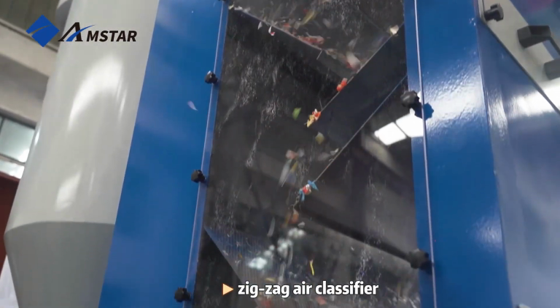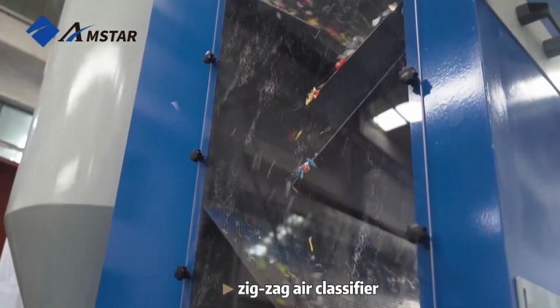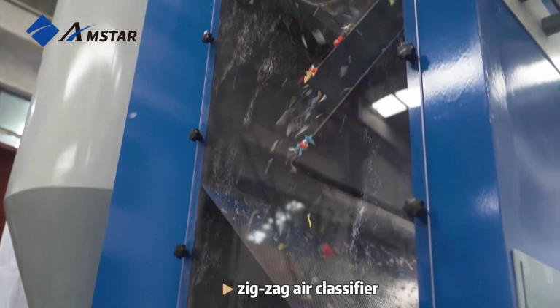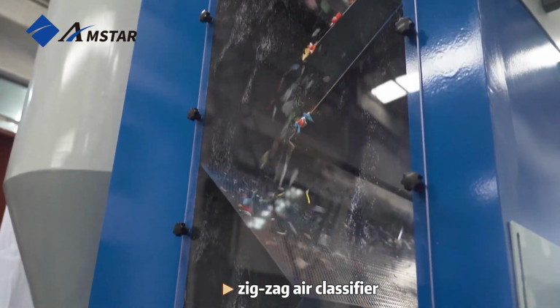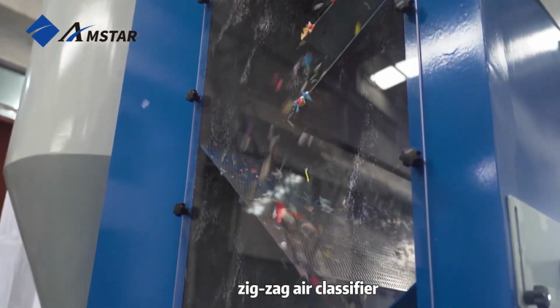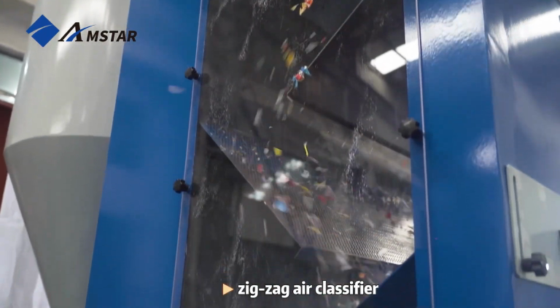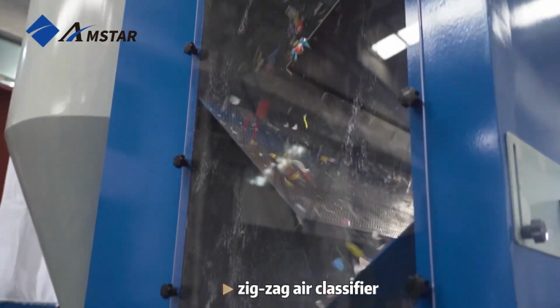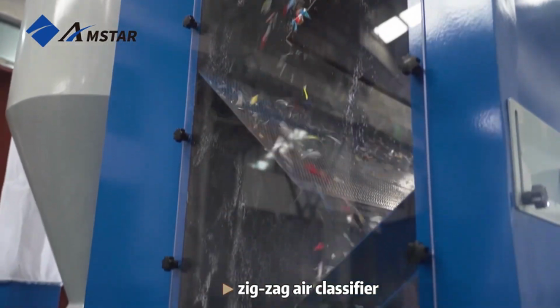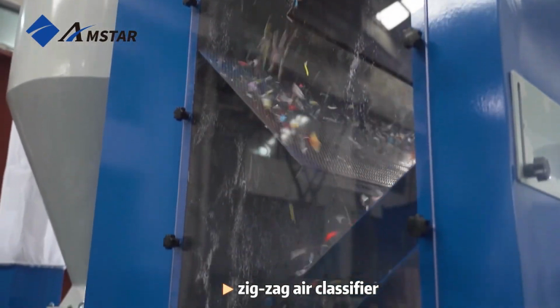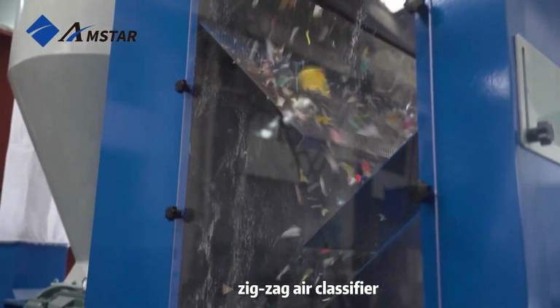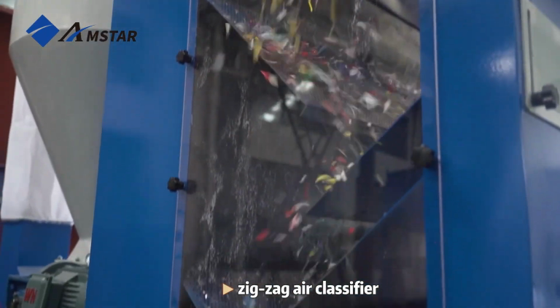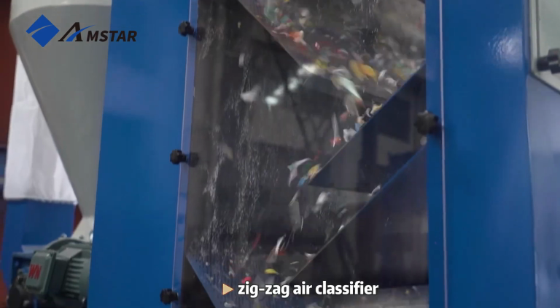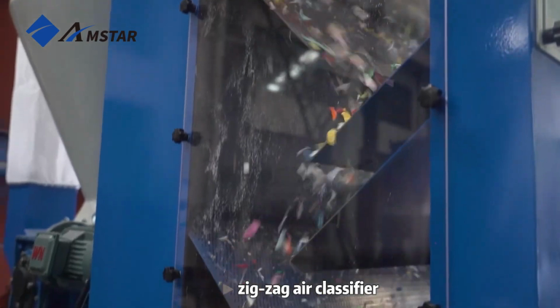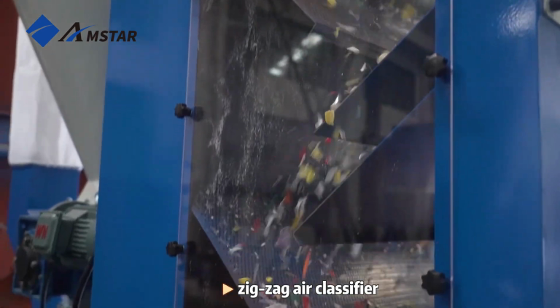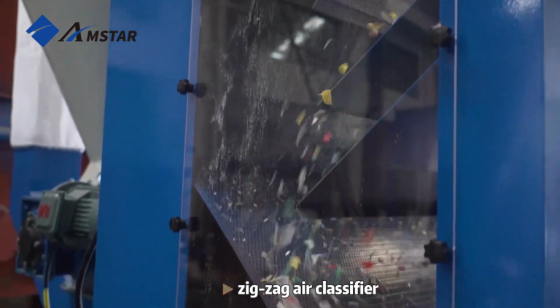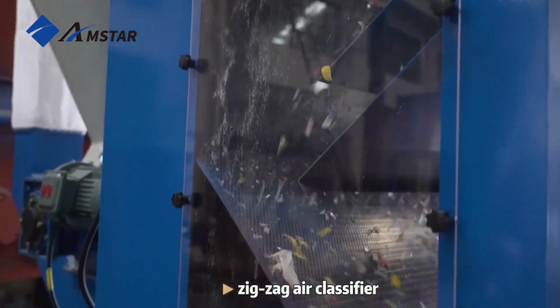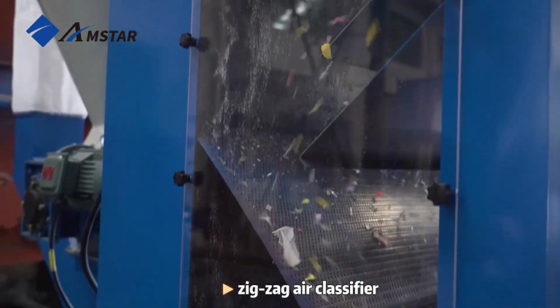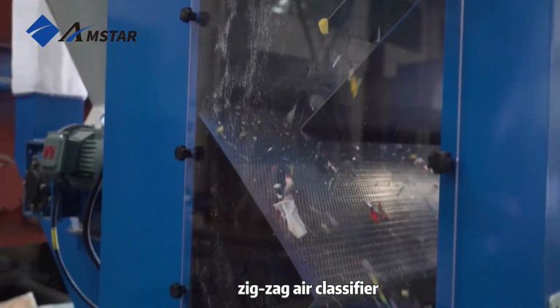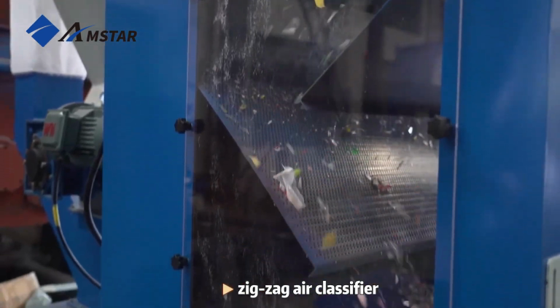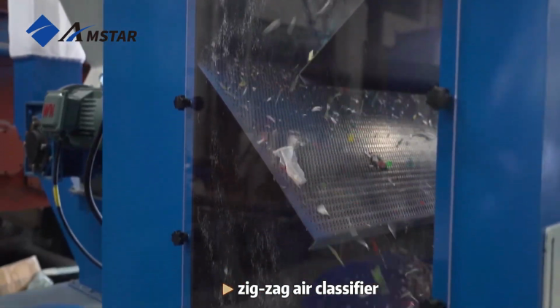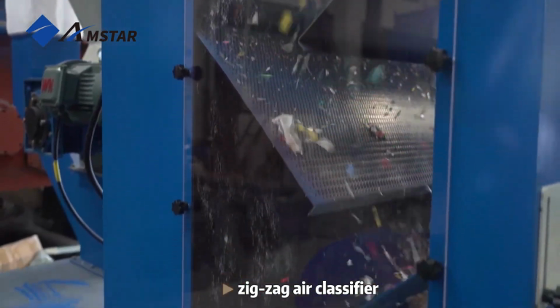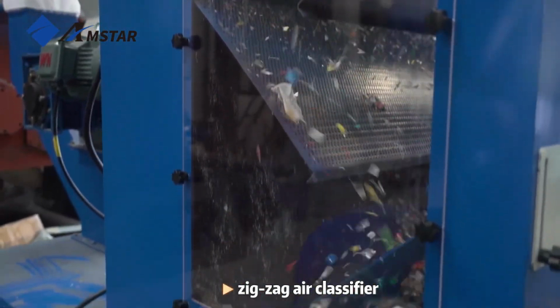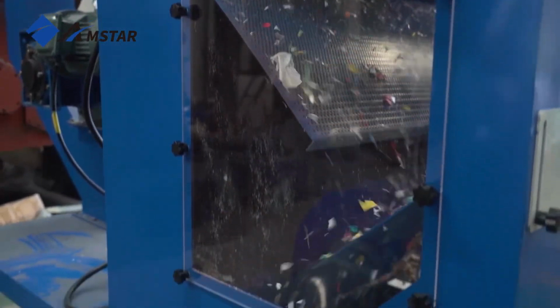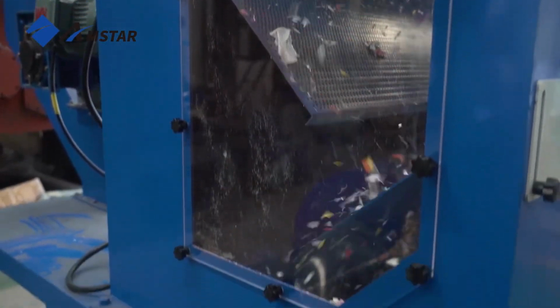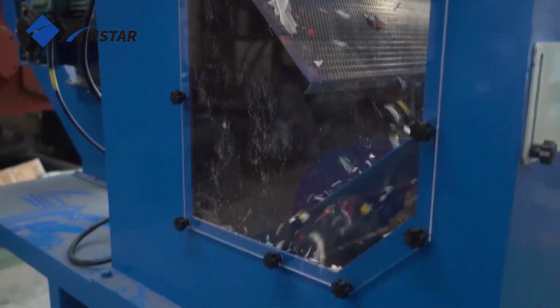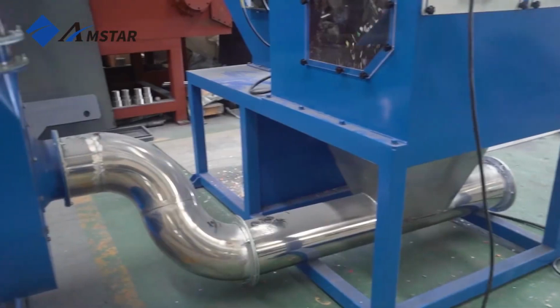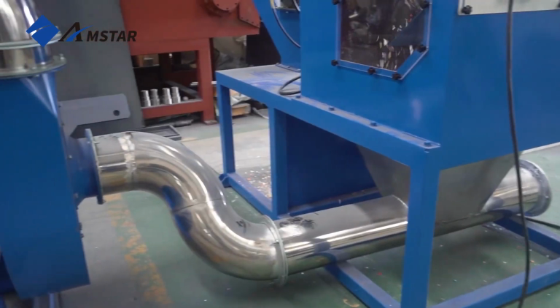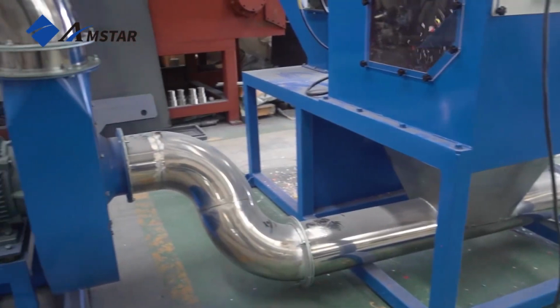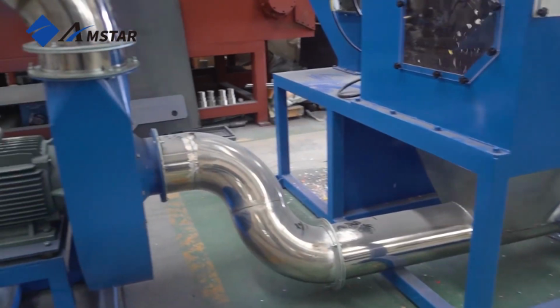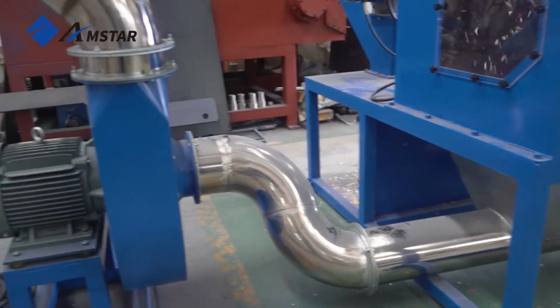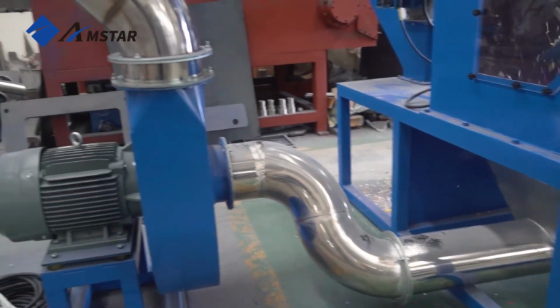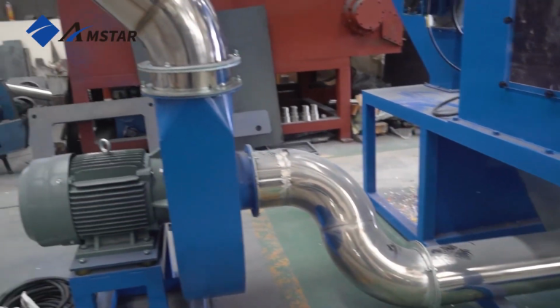The zig-zag air classifier can effectively remove contaminants as they are lighter in weight.